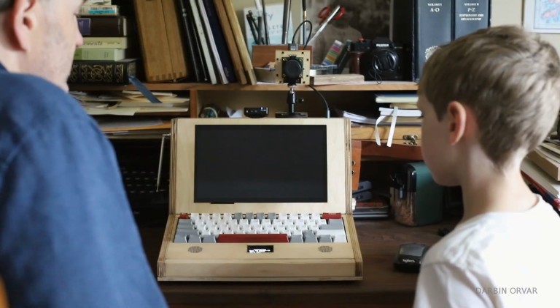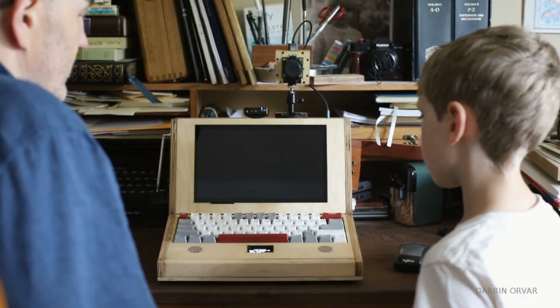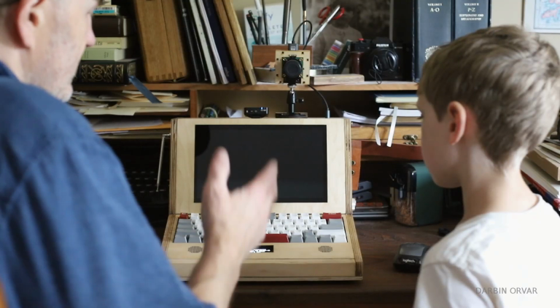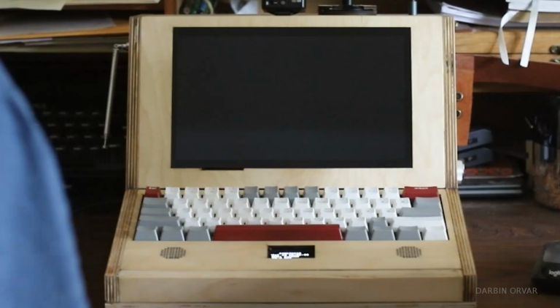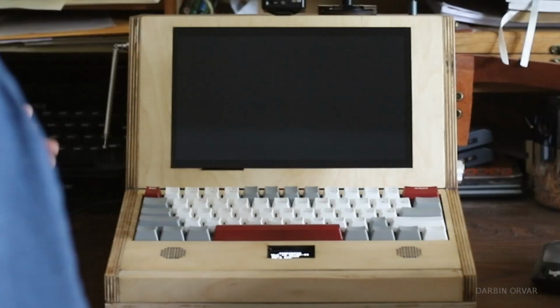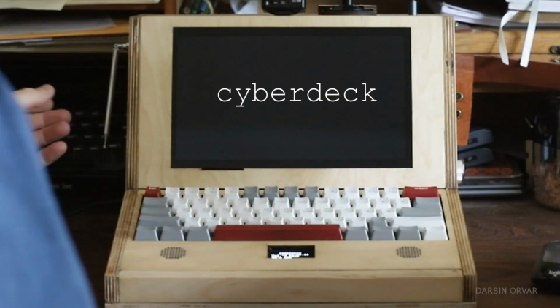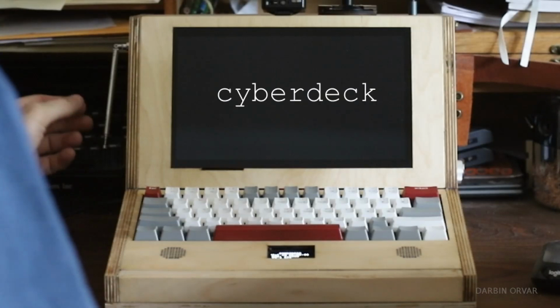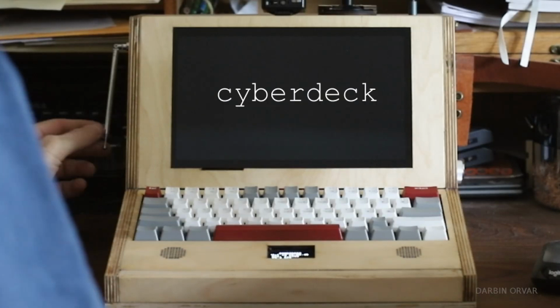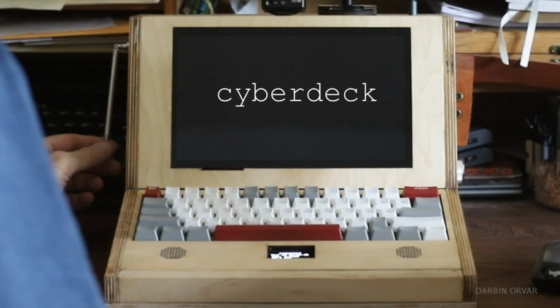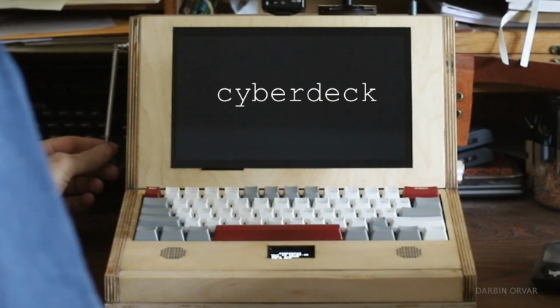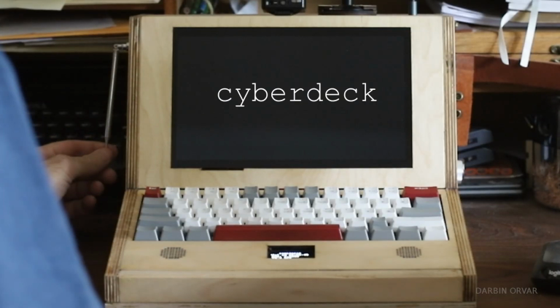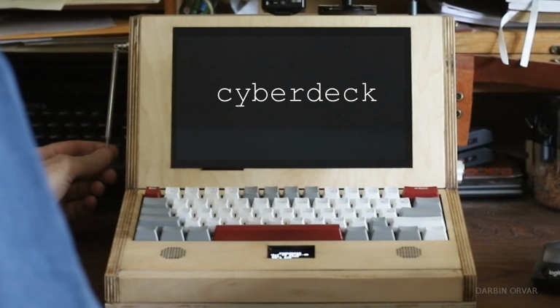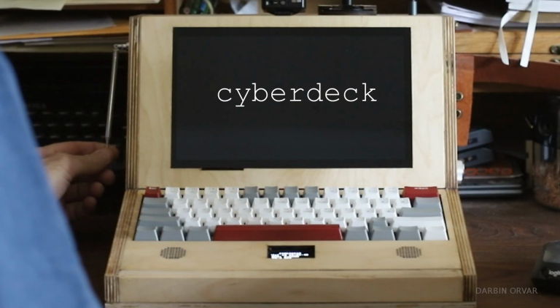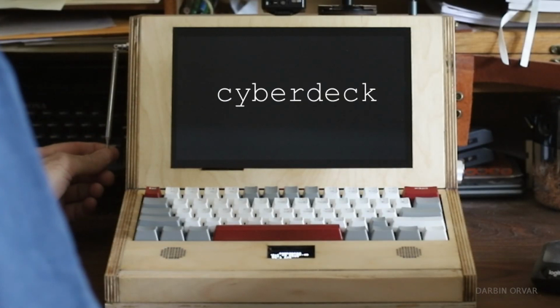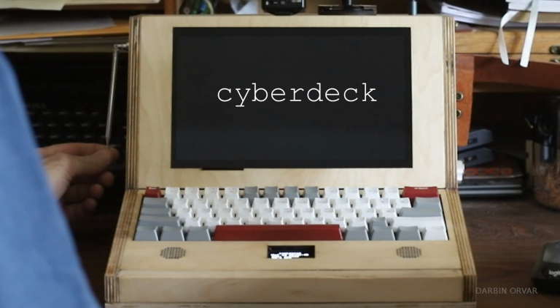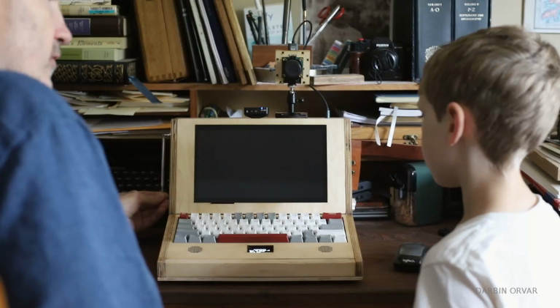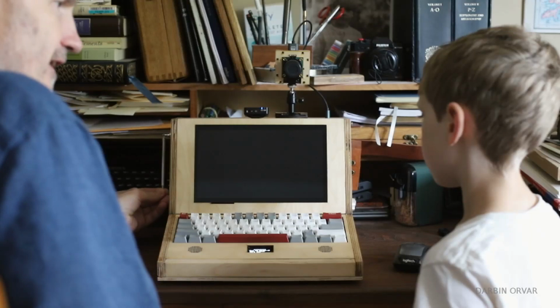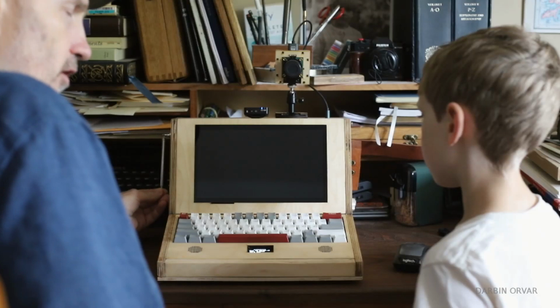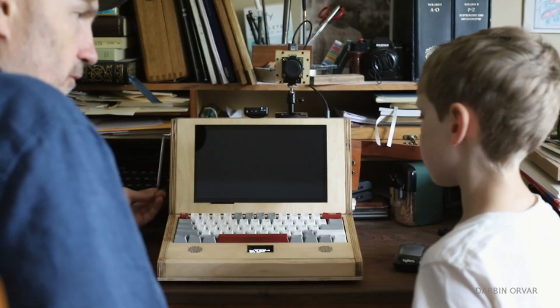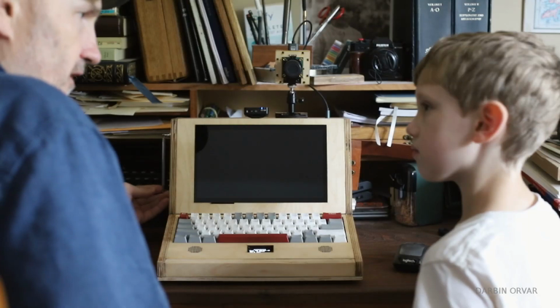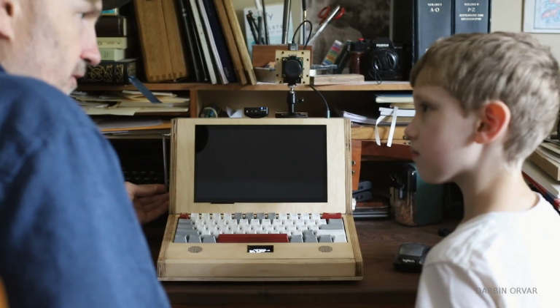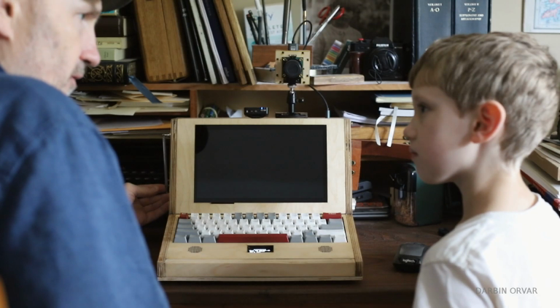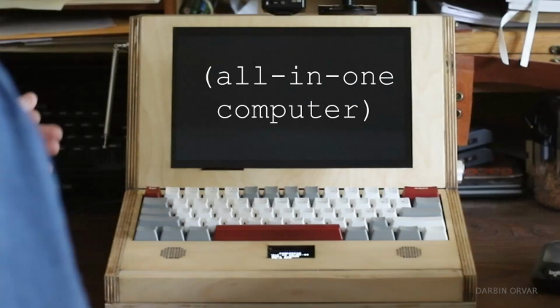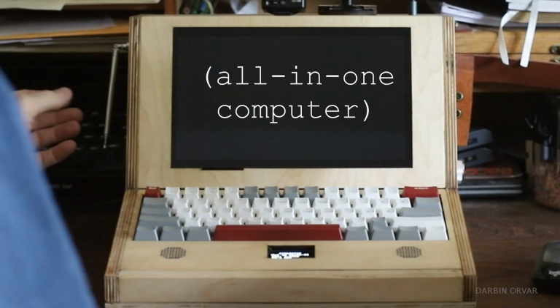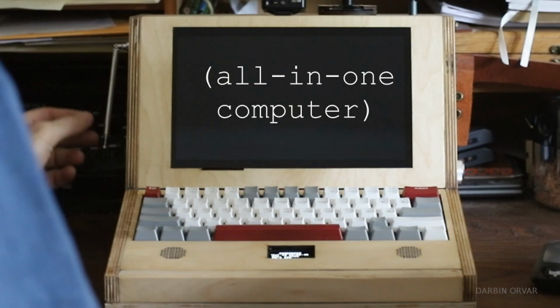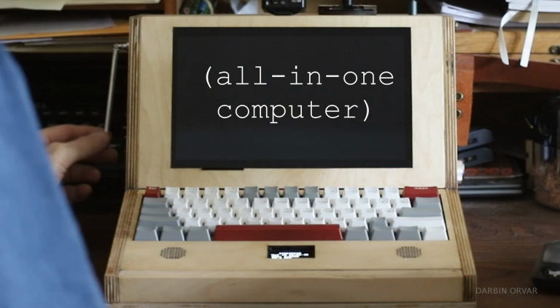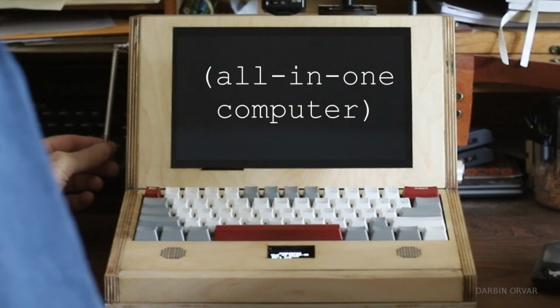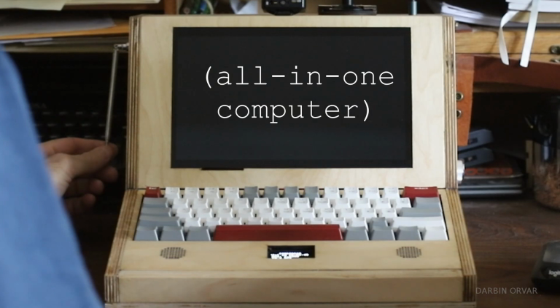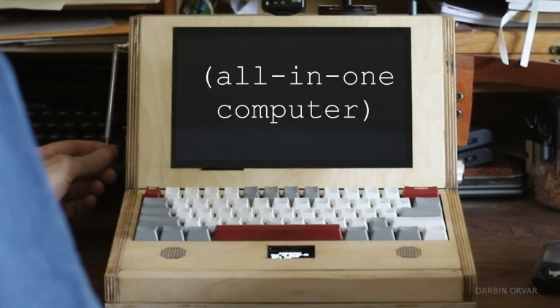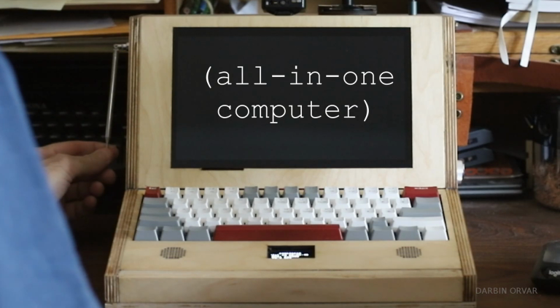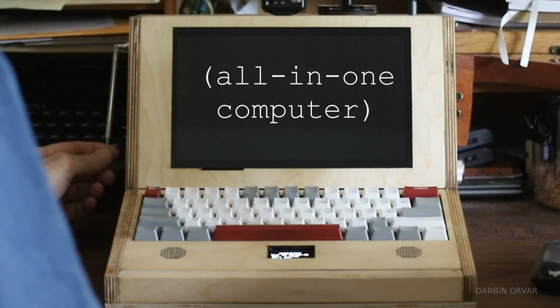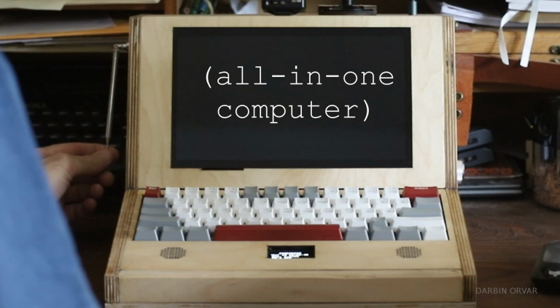So this is a cyberdeck, because it's more like an all-in-one computer, isn't it? Okay, should we turn it on?